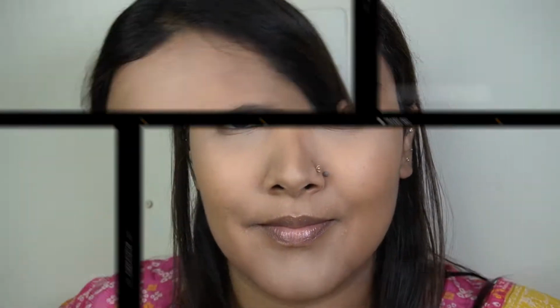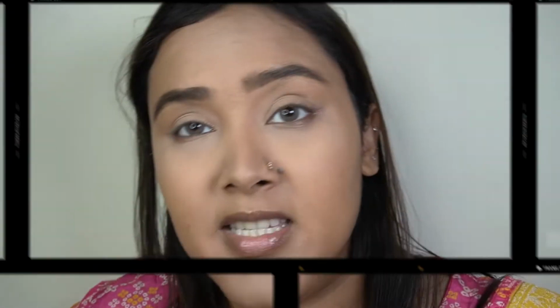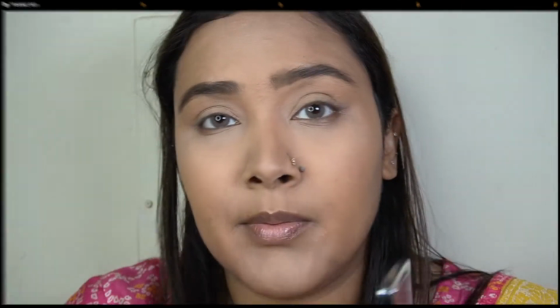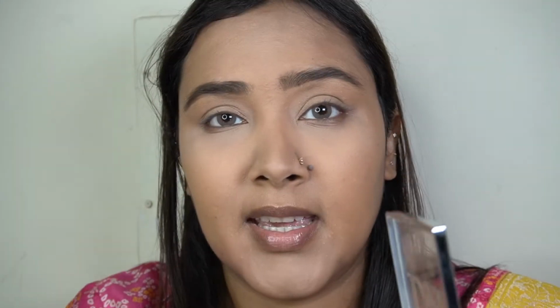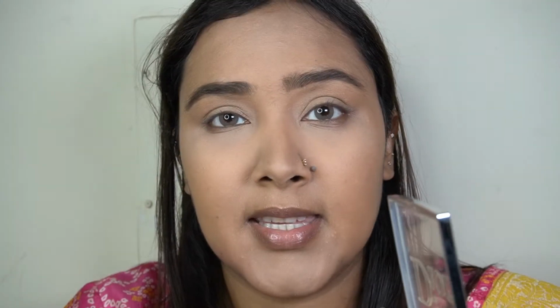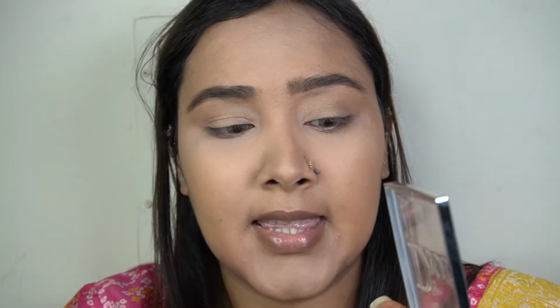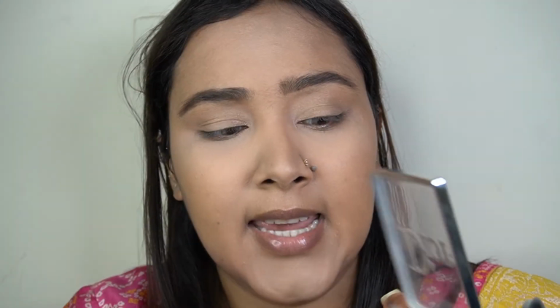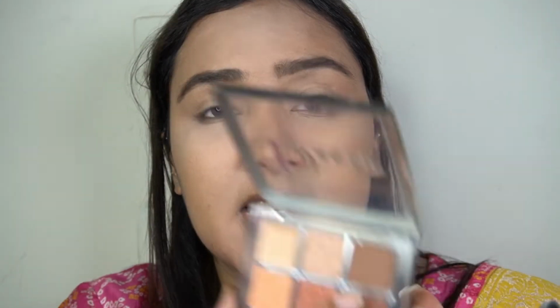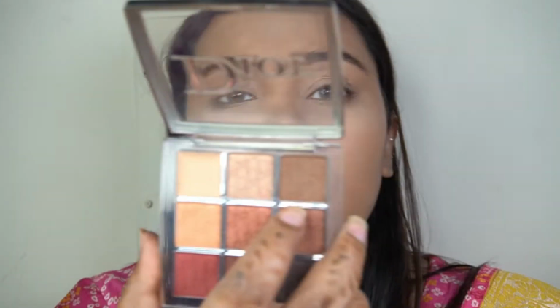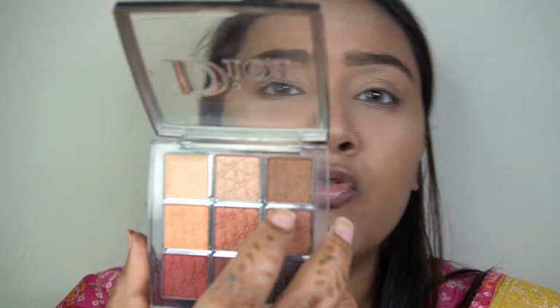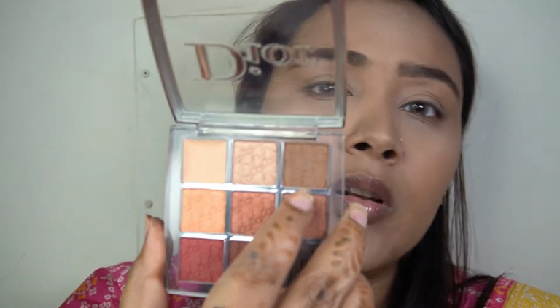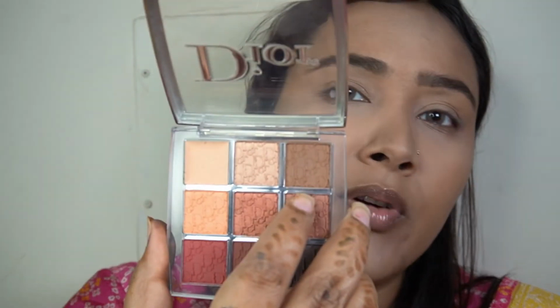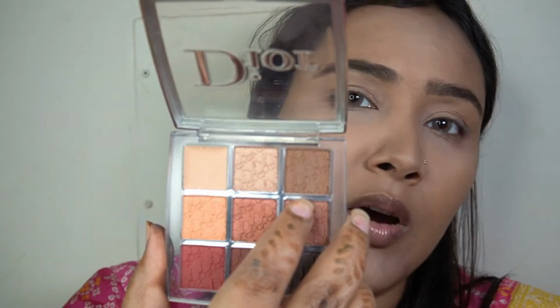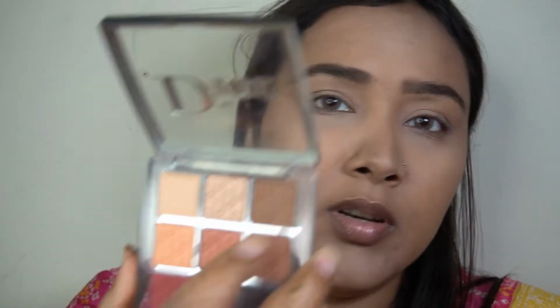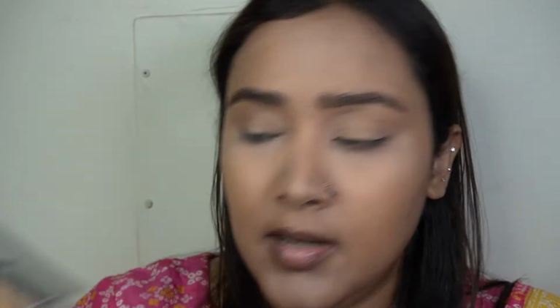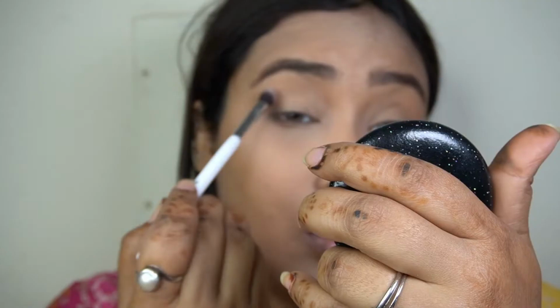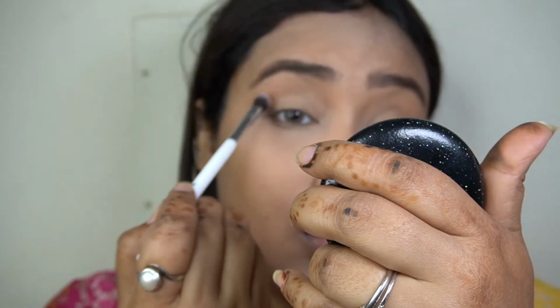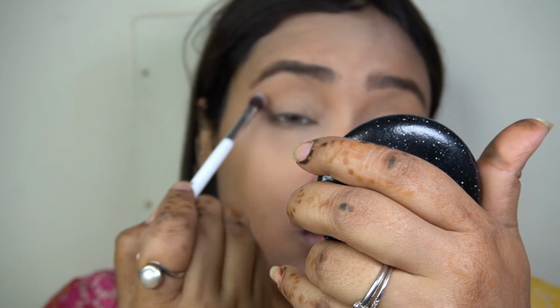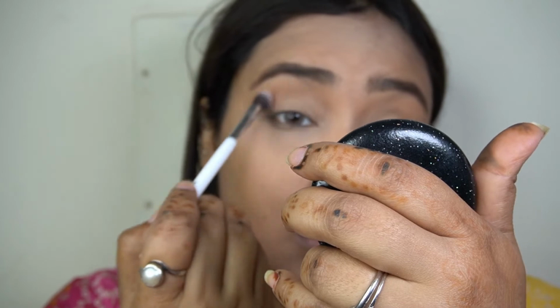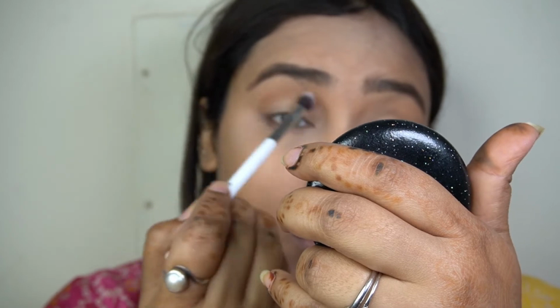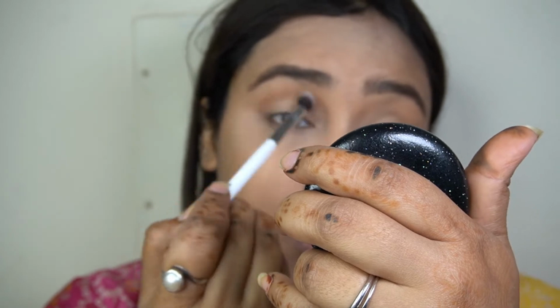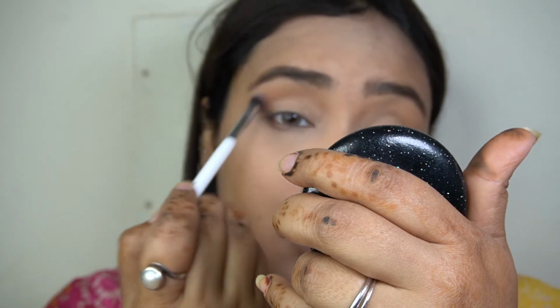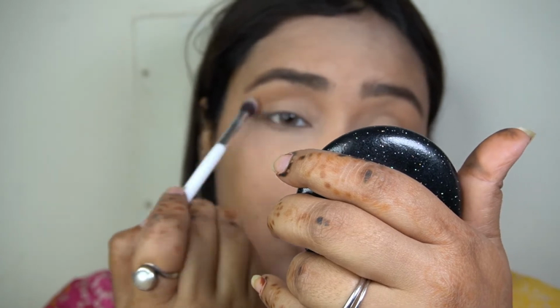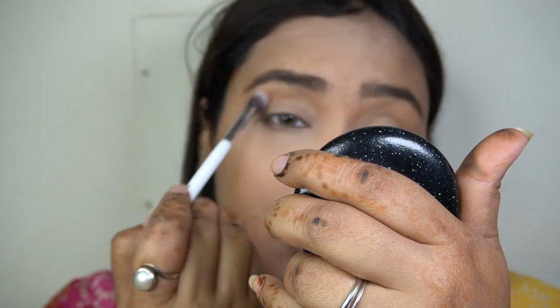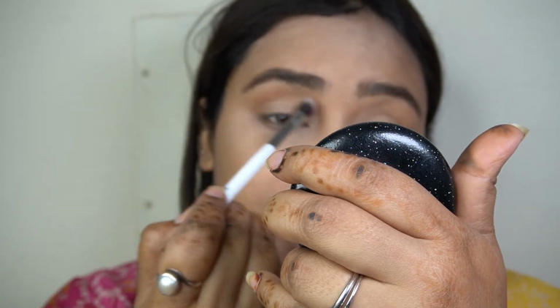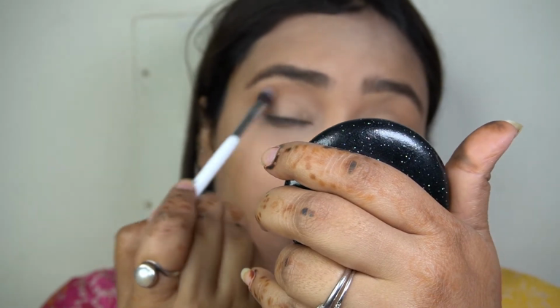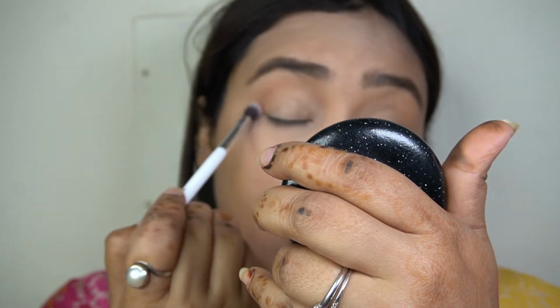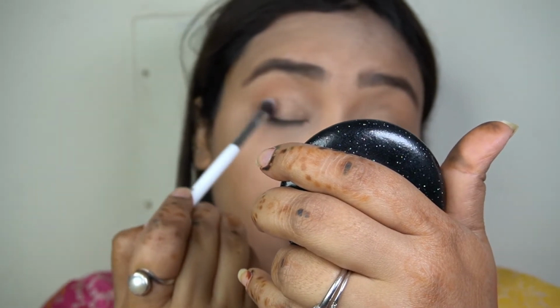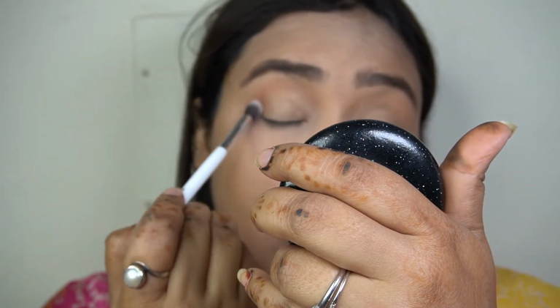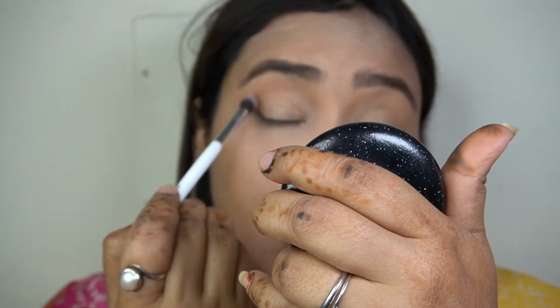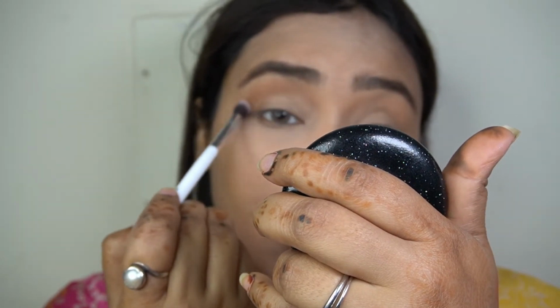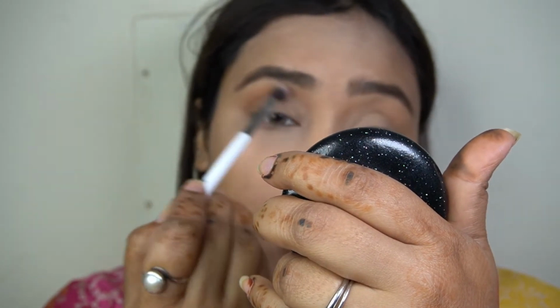Next I'm doing a nice neutral brown and using it in the crease and the outer corner of the eye, just to blend everything in.